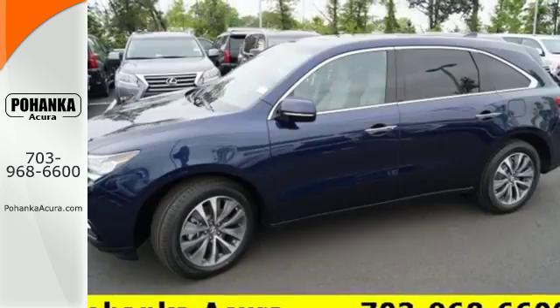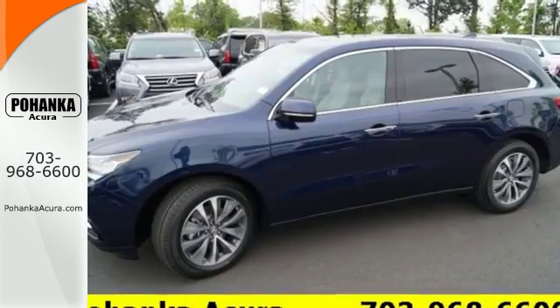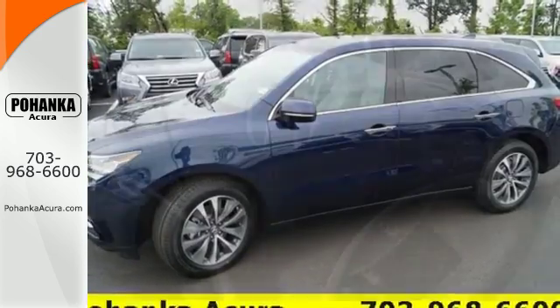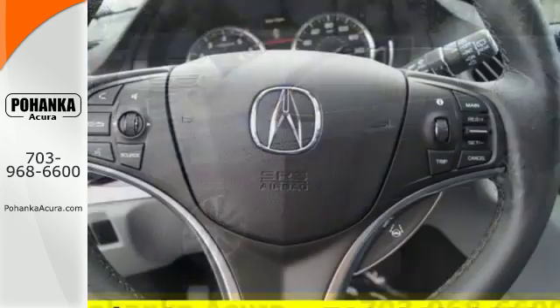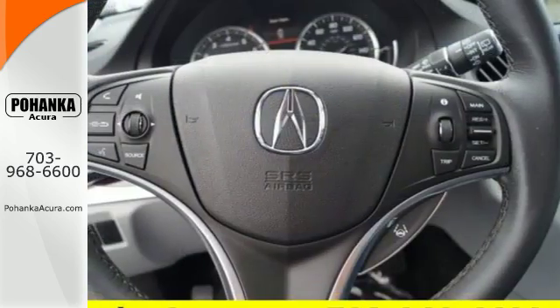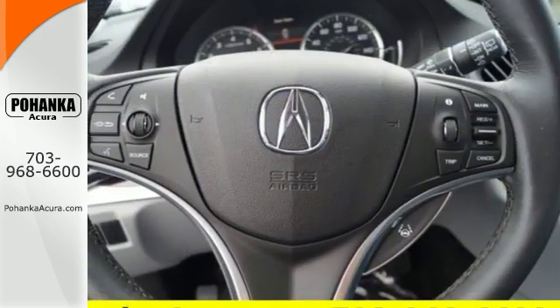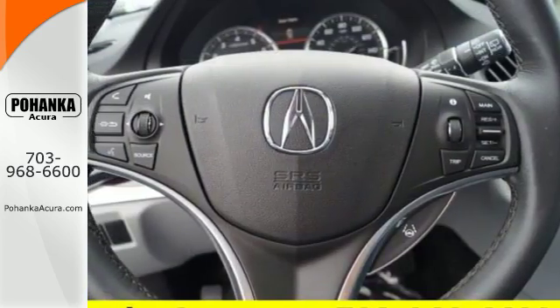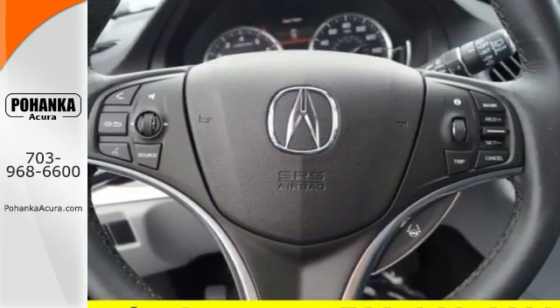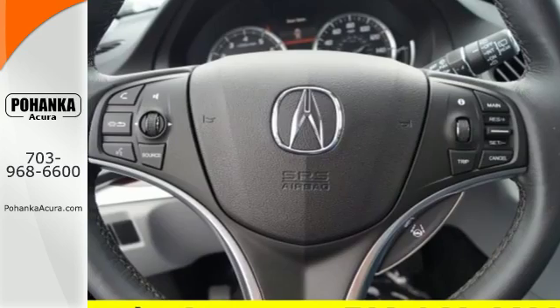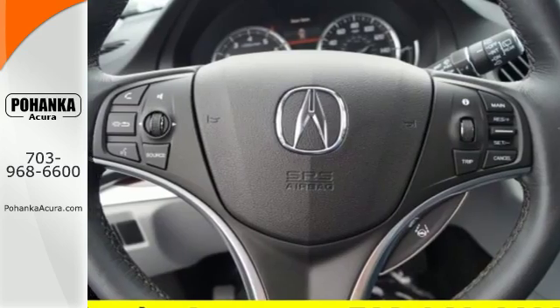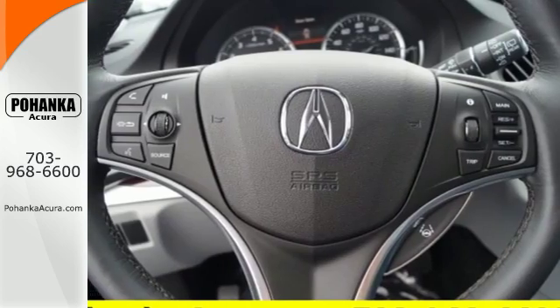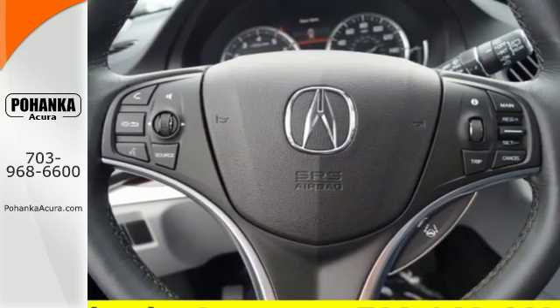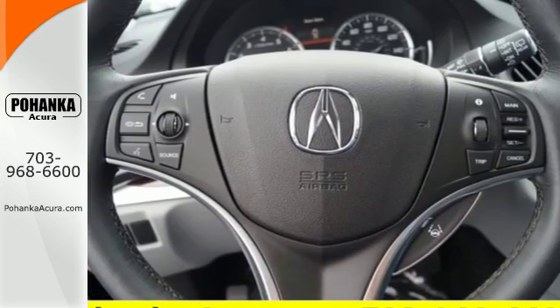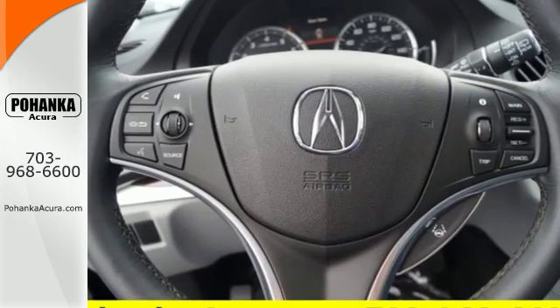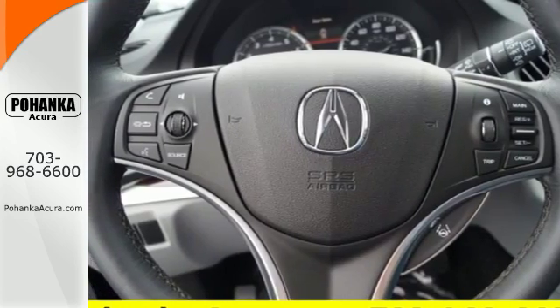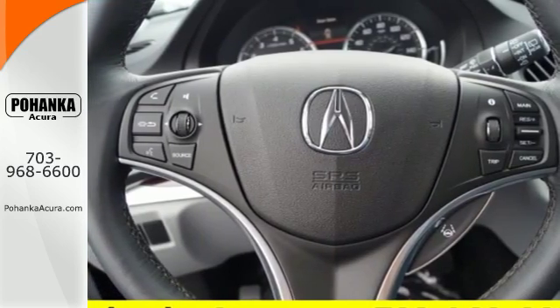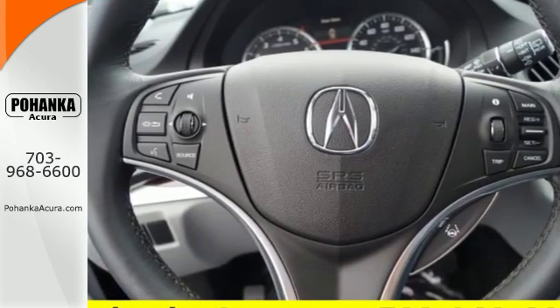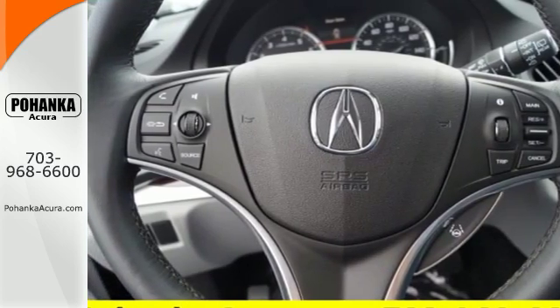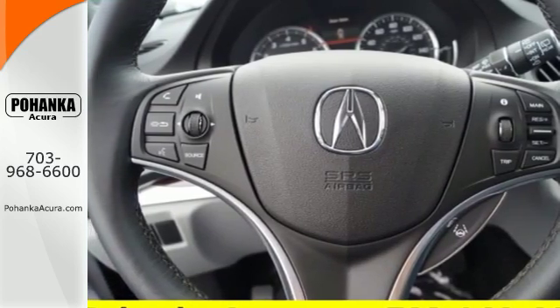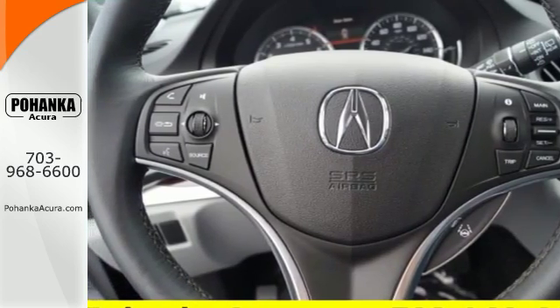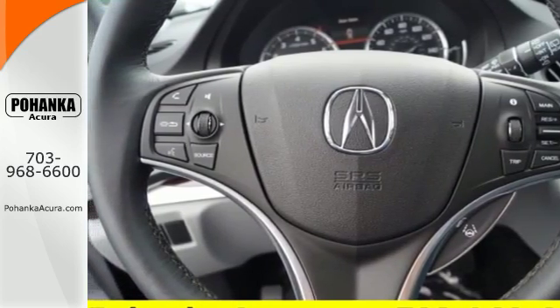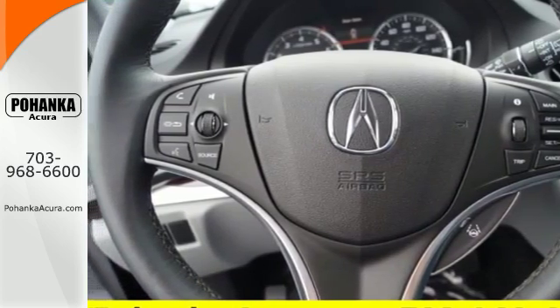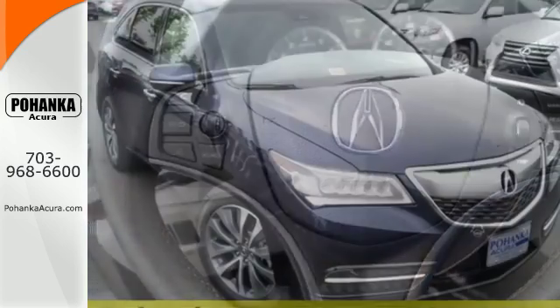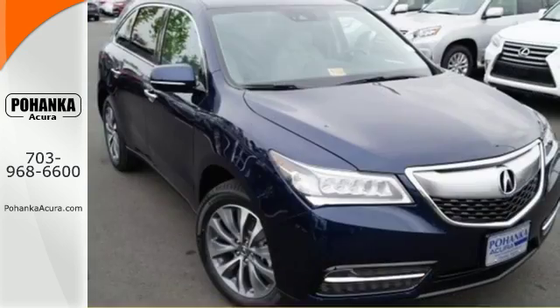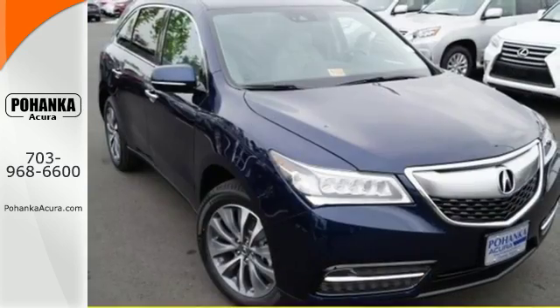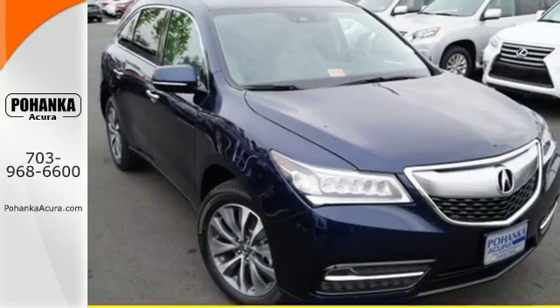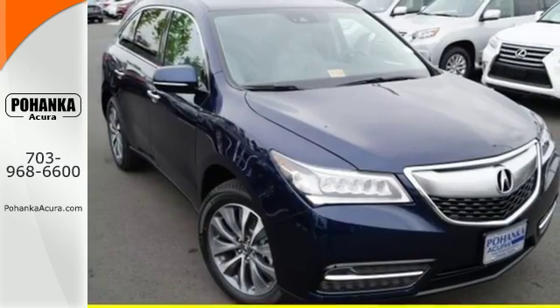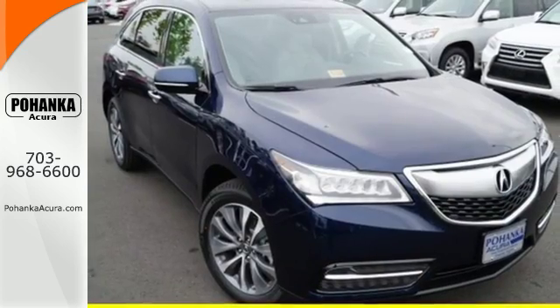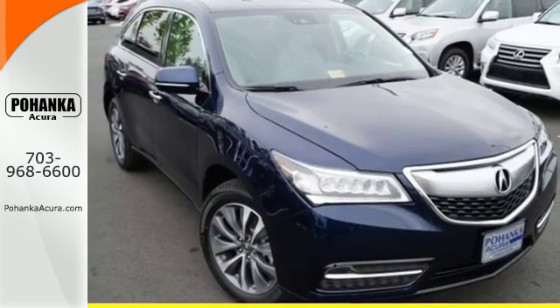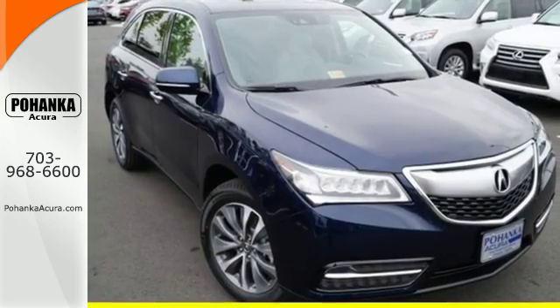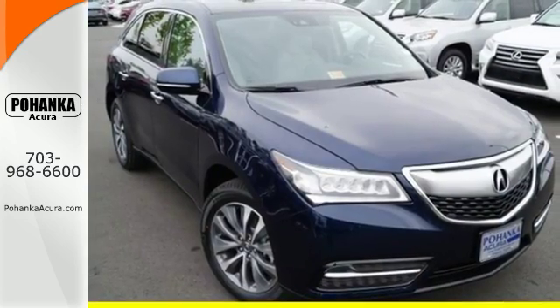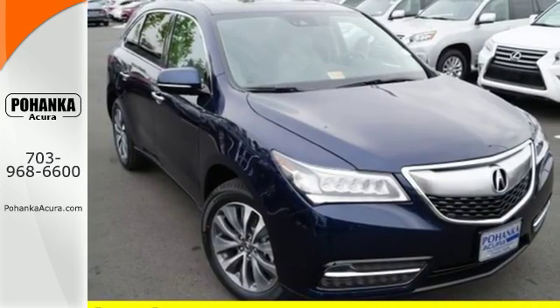Dynamic, smooth, and refined. This MDX is missing only one thing — you. Get behind the wheel today.